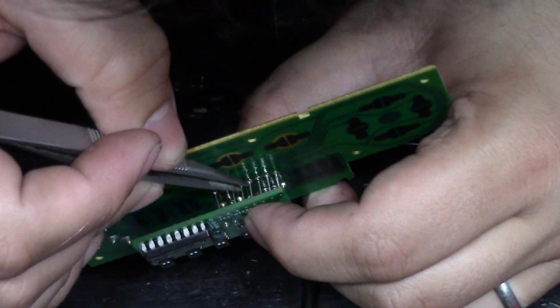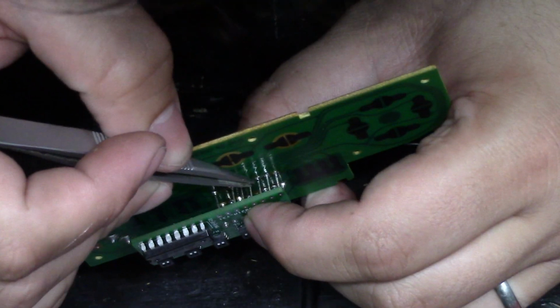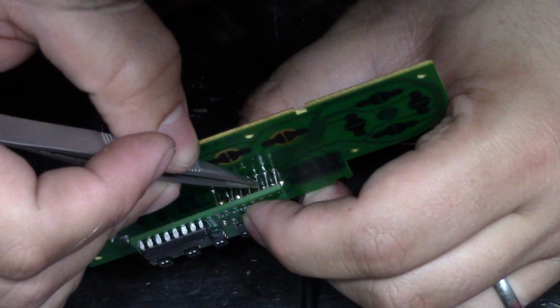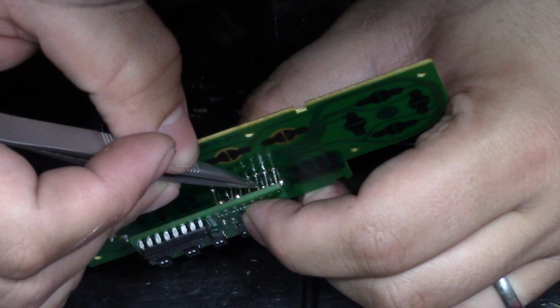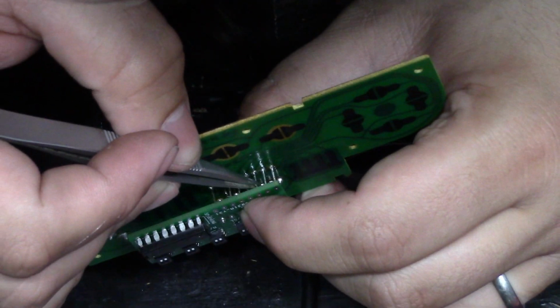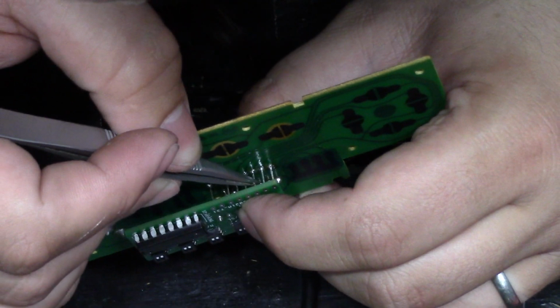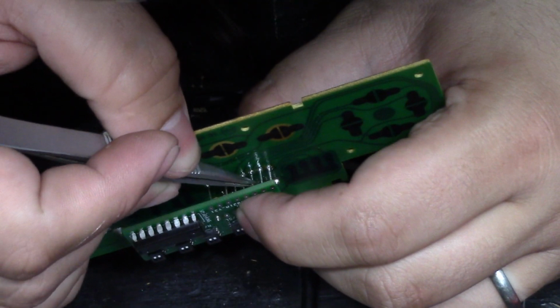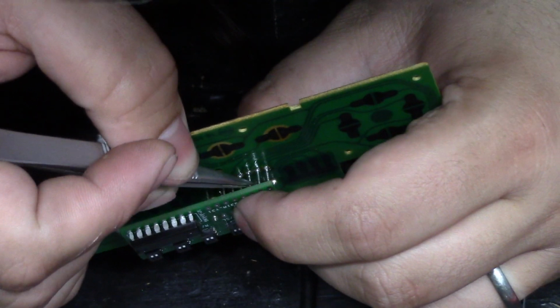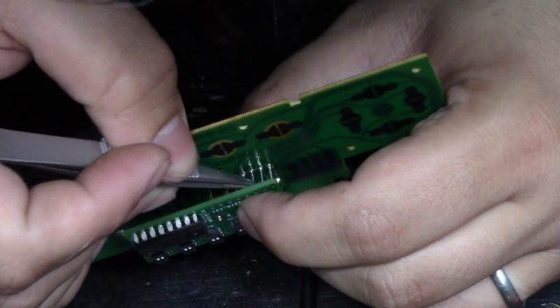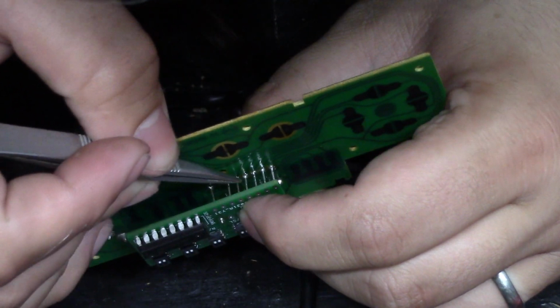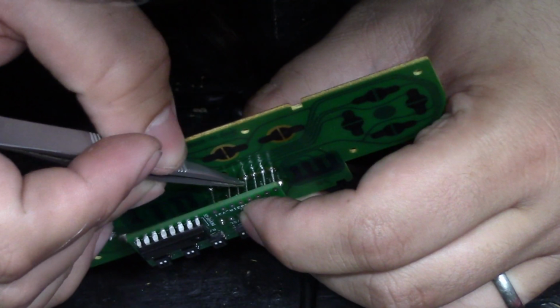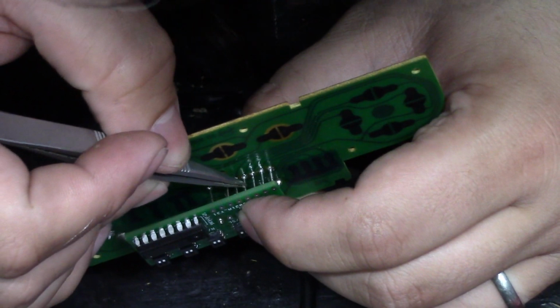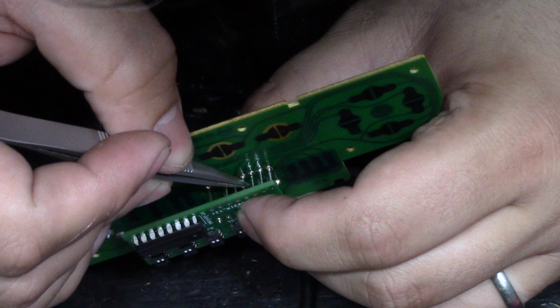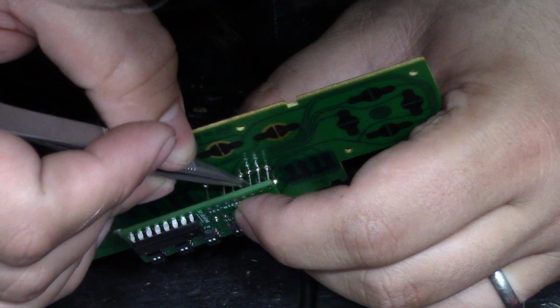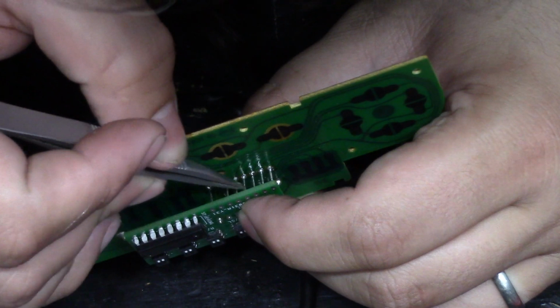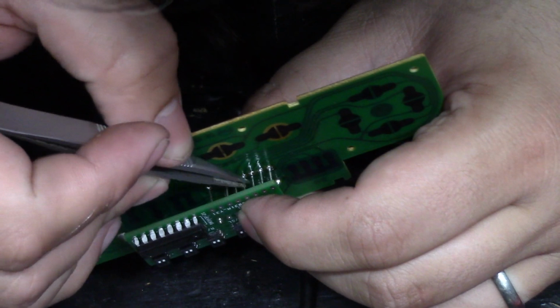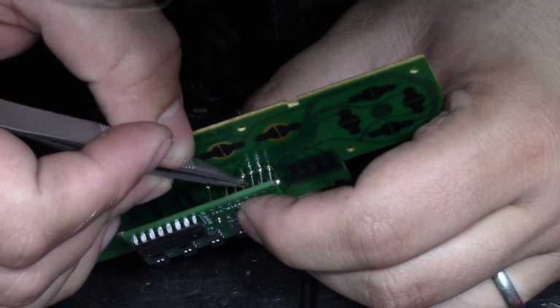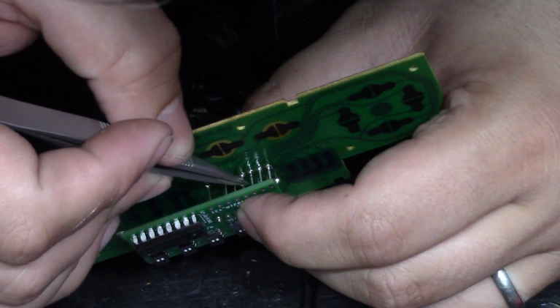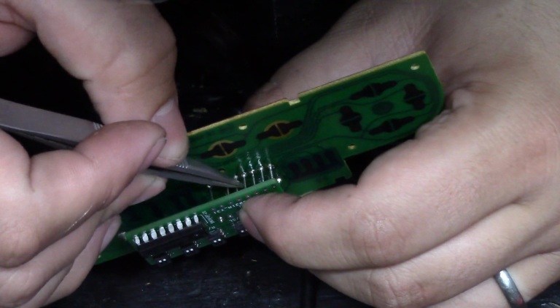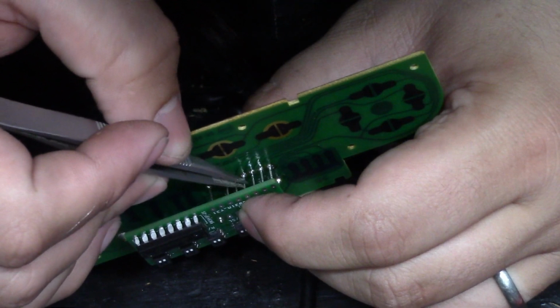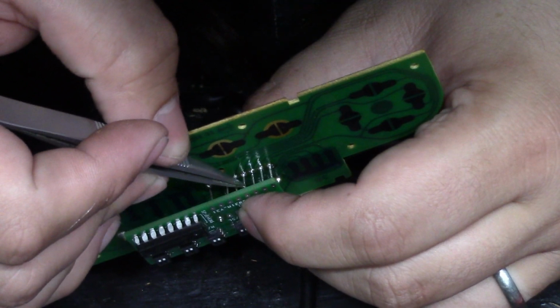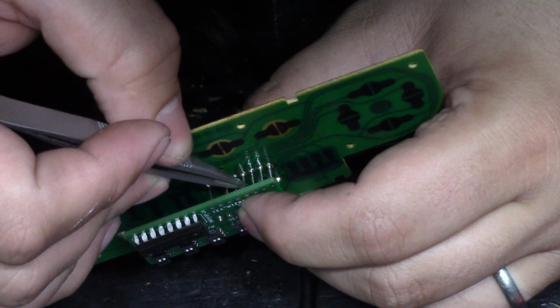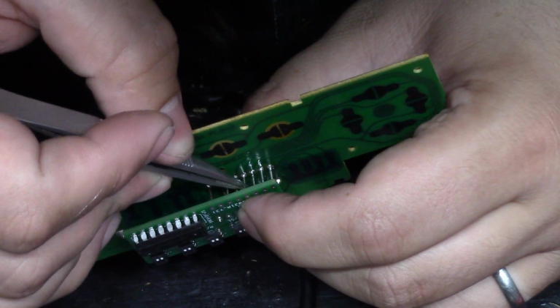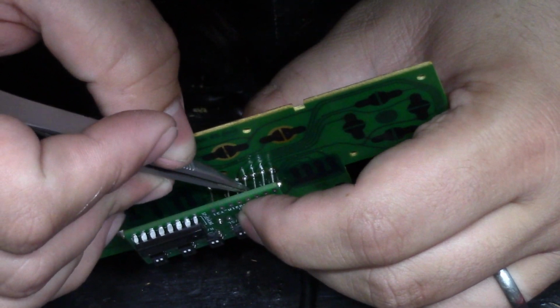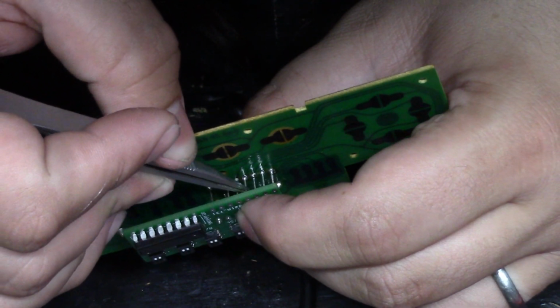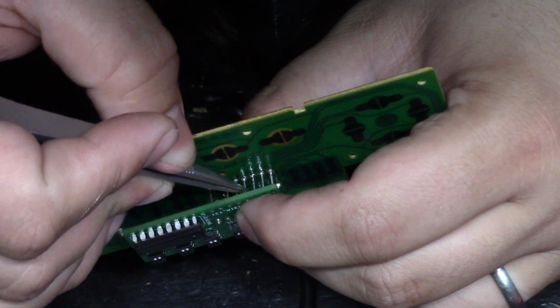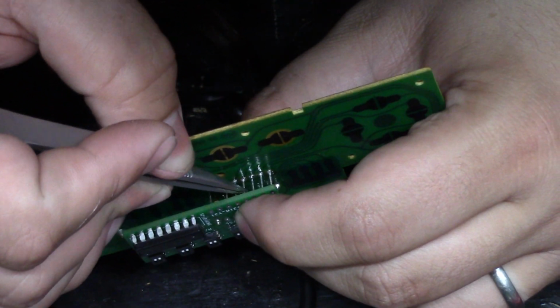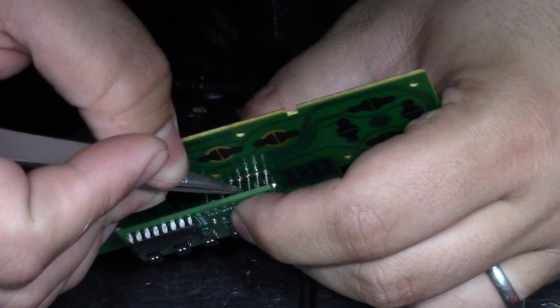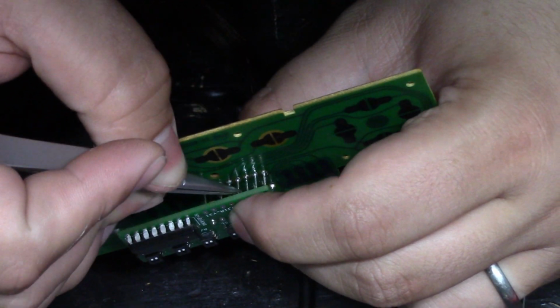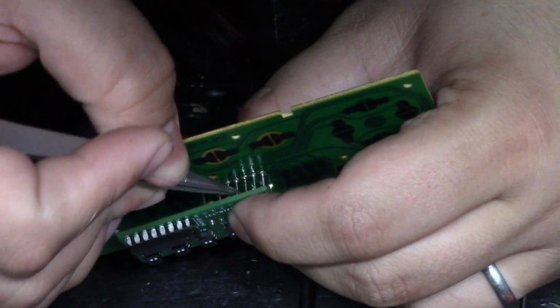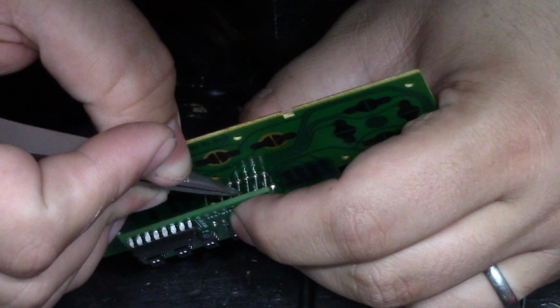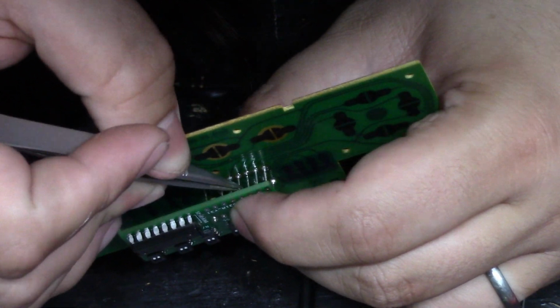Installing the board over the leads wasn't too bad, but it was made easier using tweezers to line up each lead to each hole.